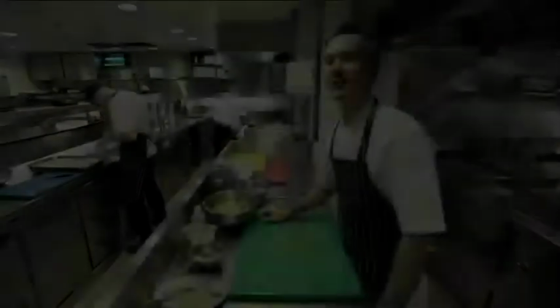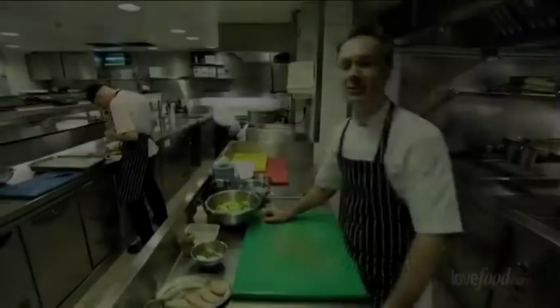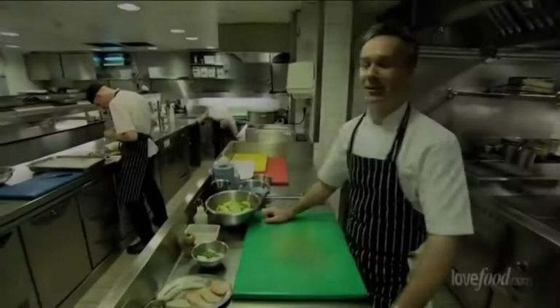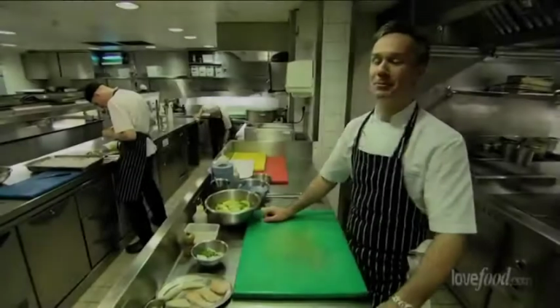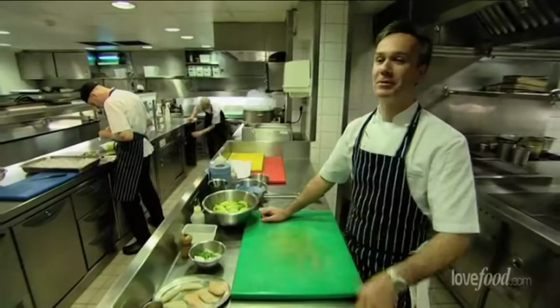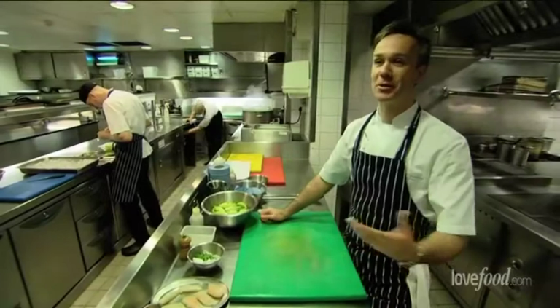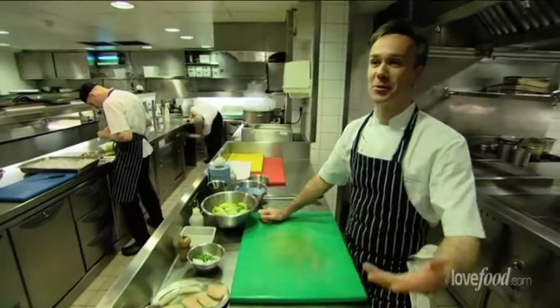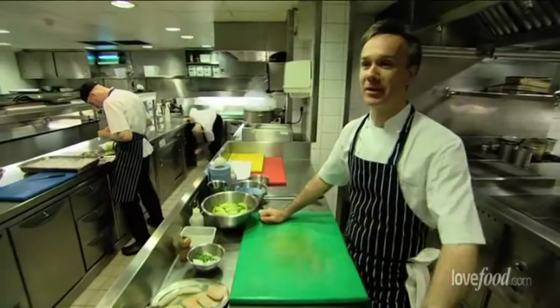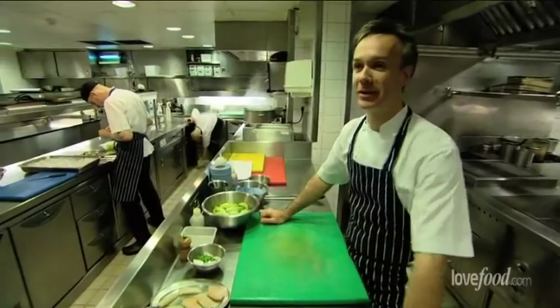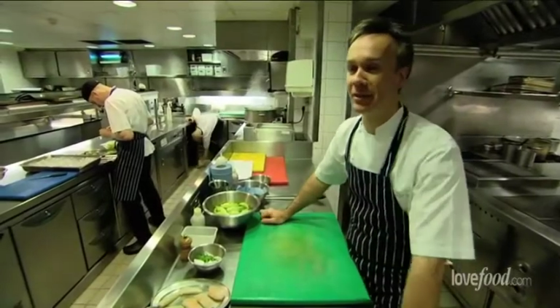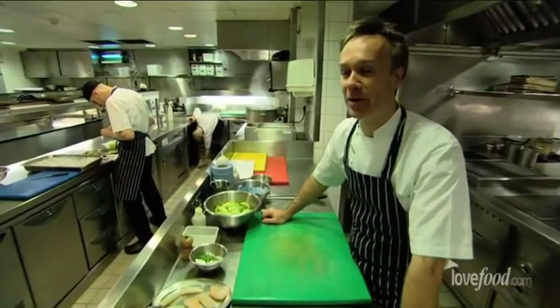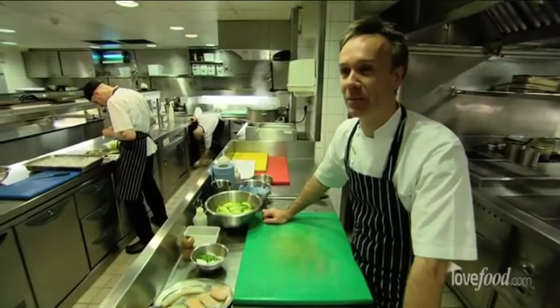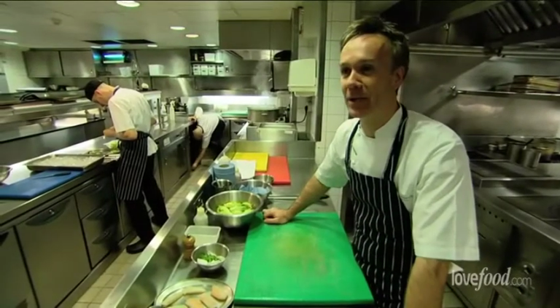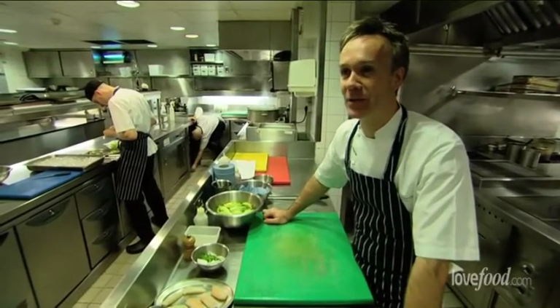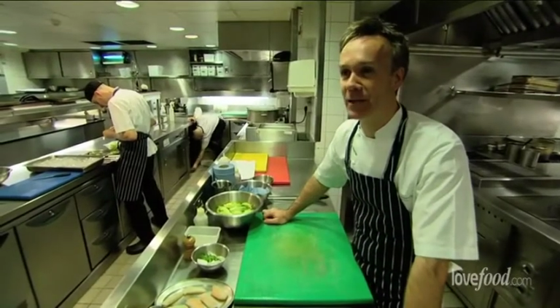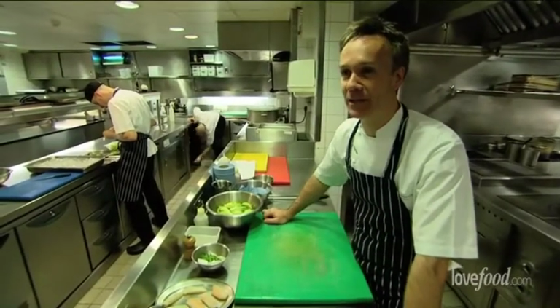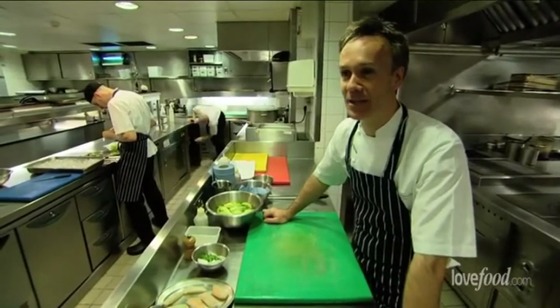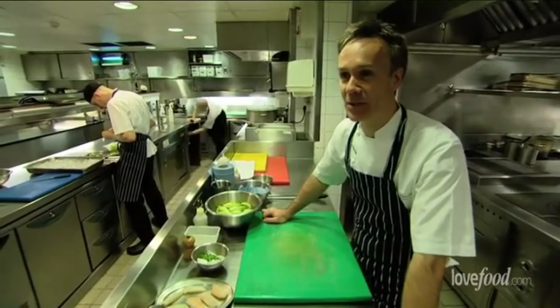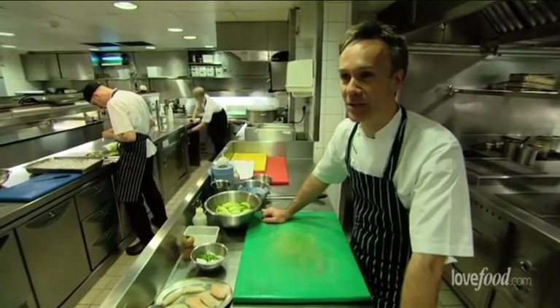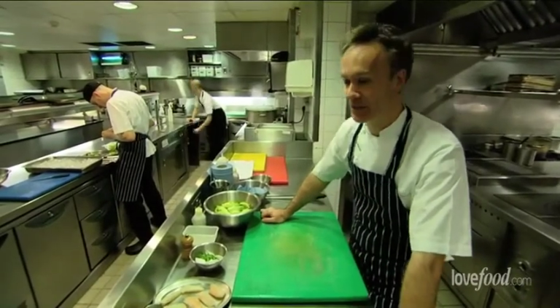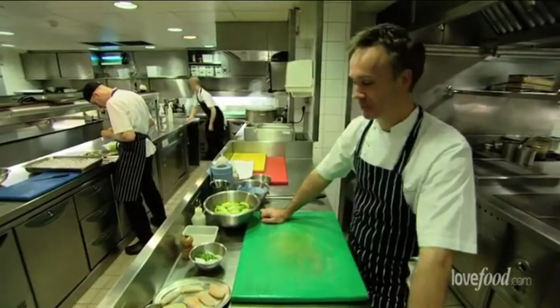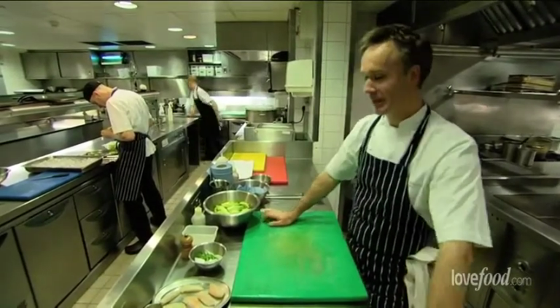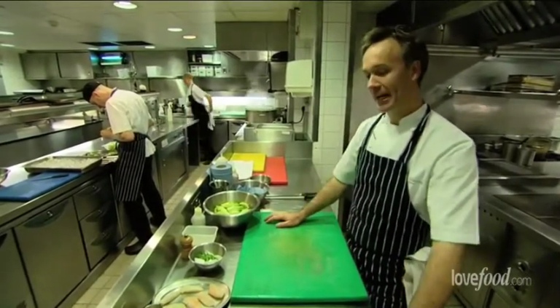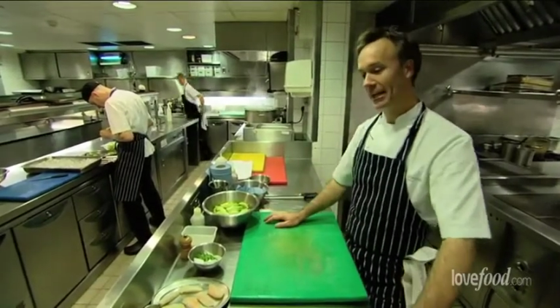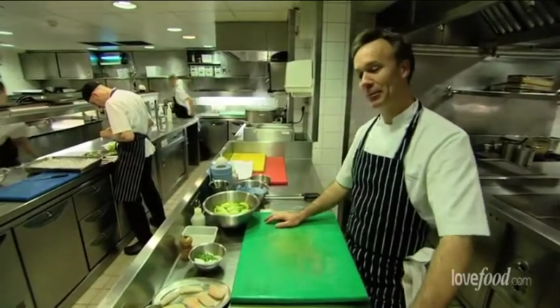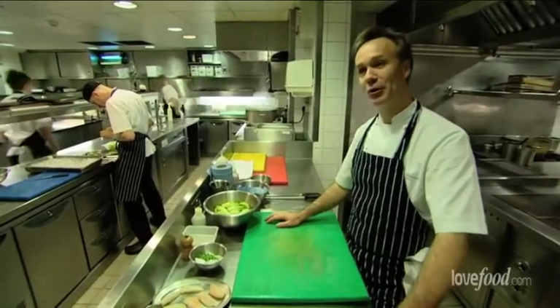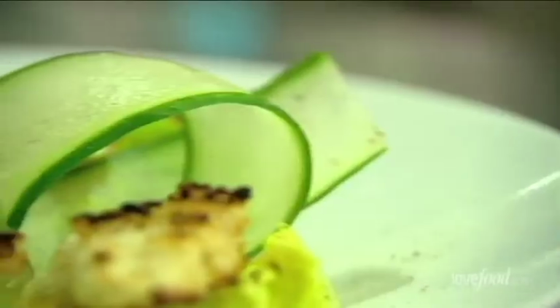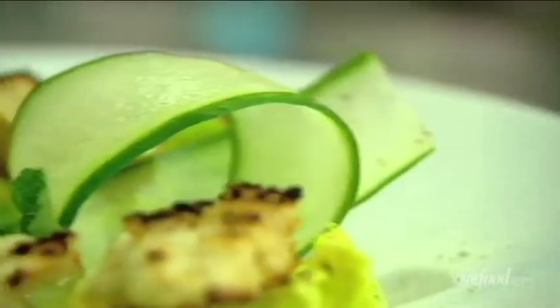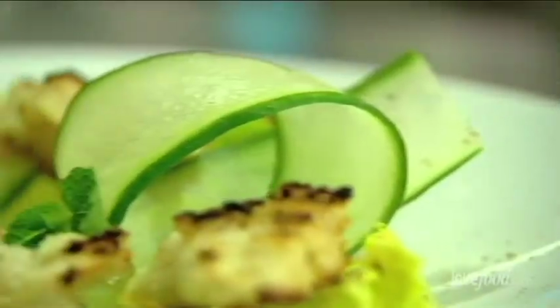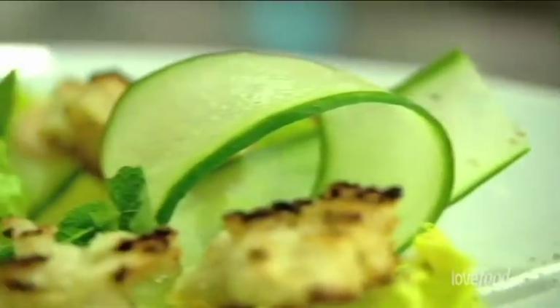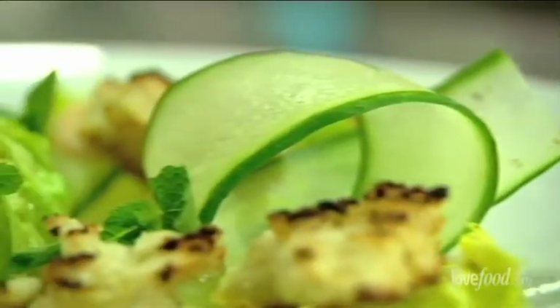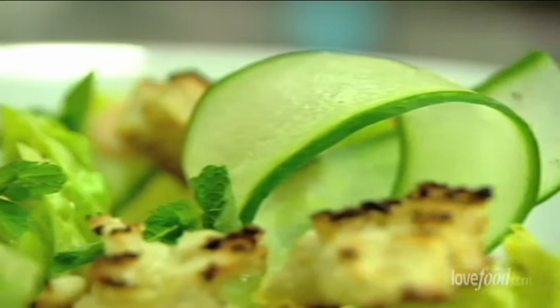Hi, my name is Marcus Weing and here we are at the Bartley Hotel in Knightsbridge, London. I'm going to be cooking for you a crab salad.